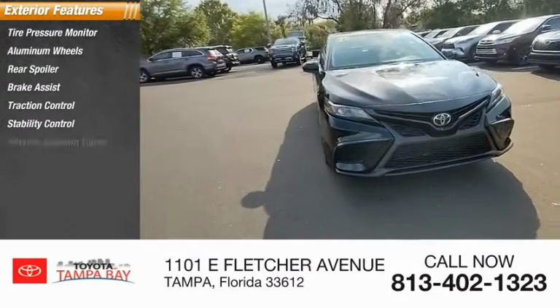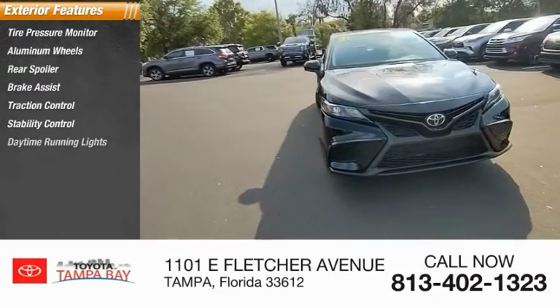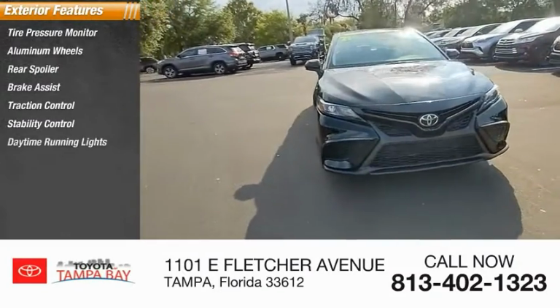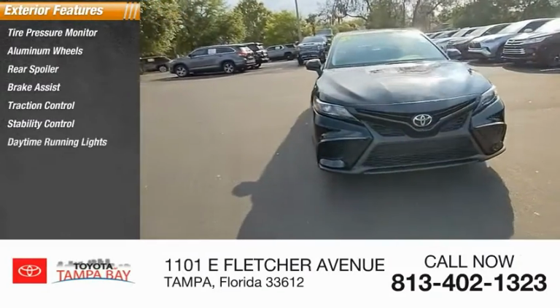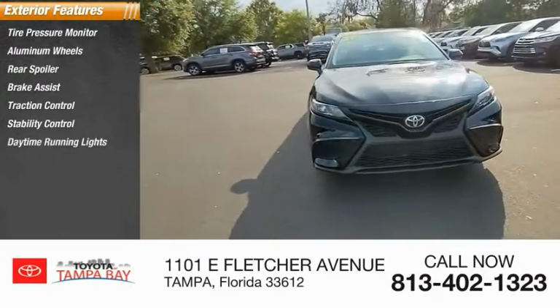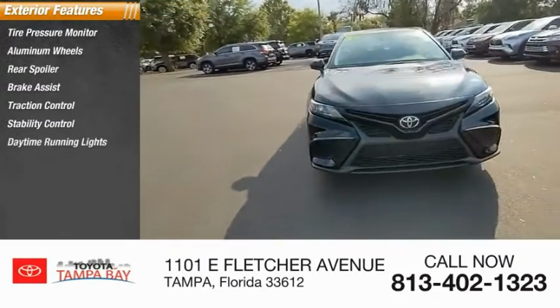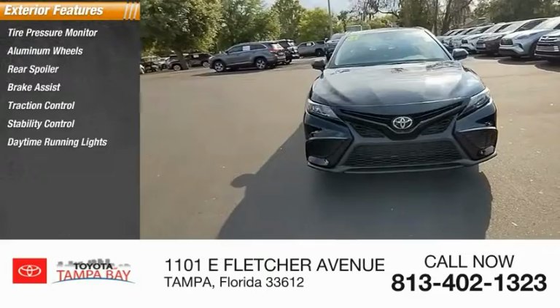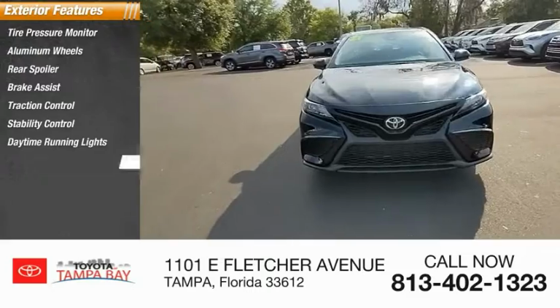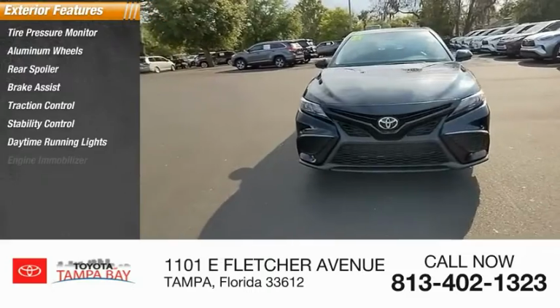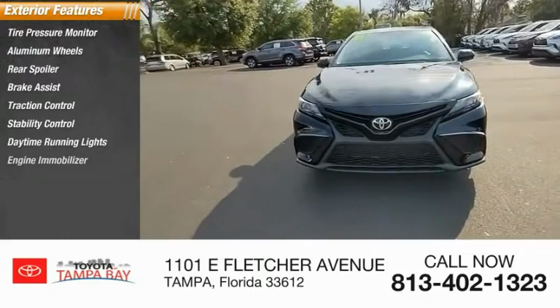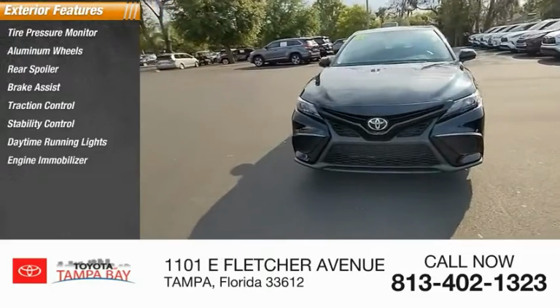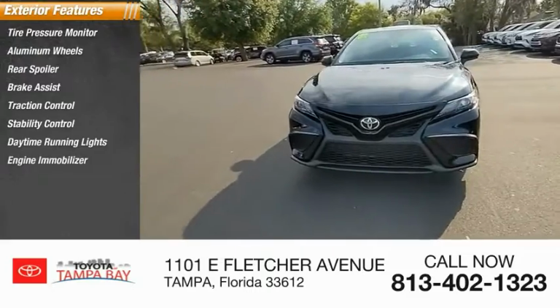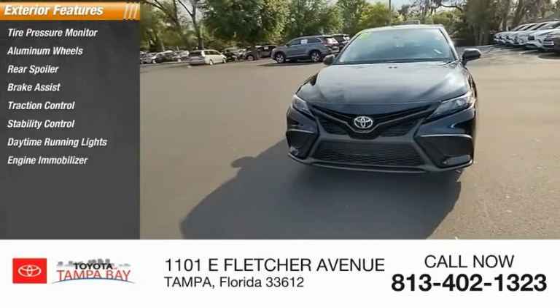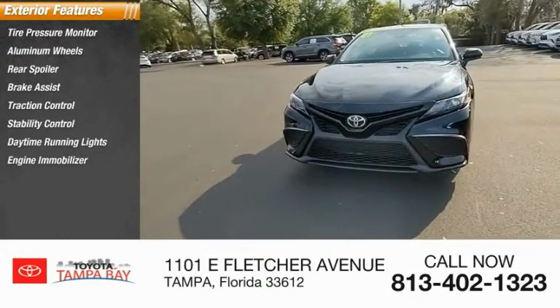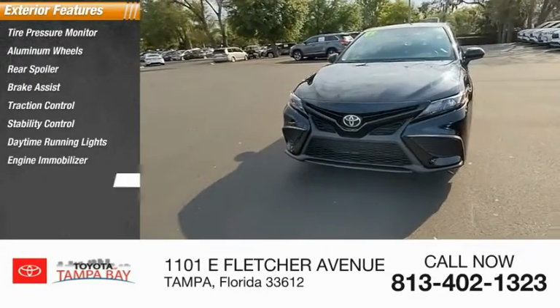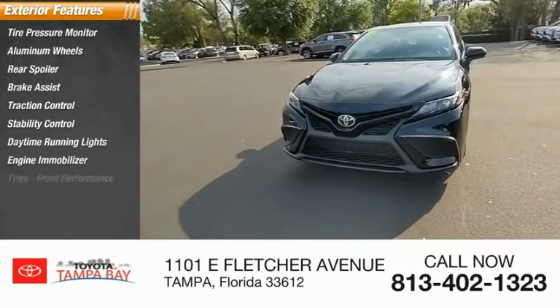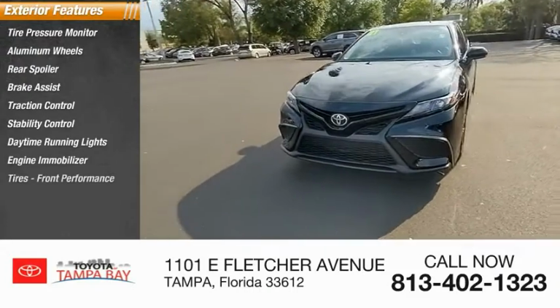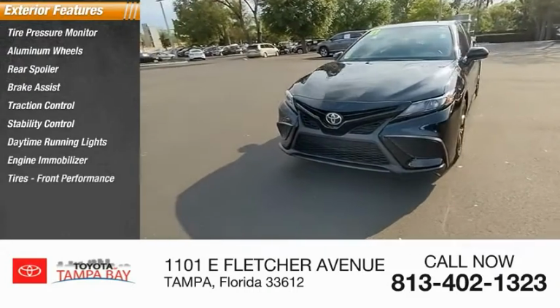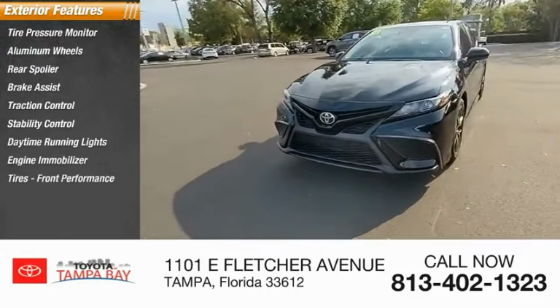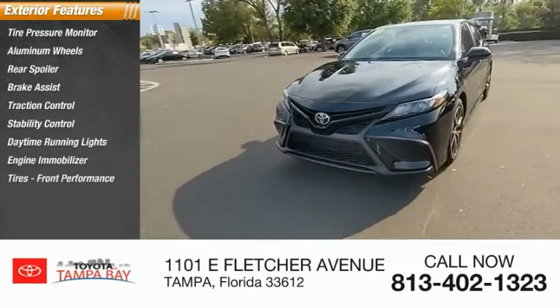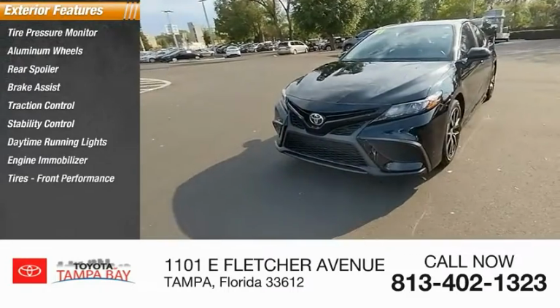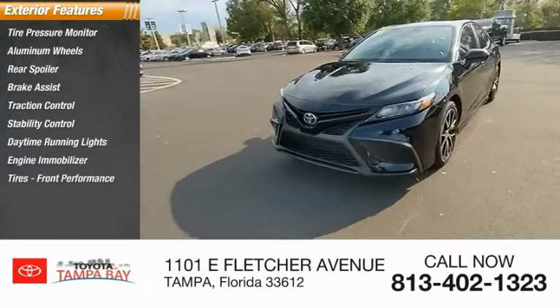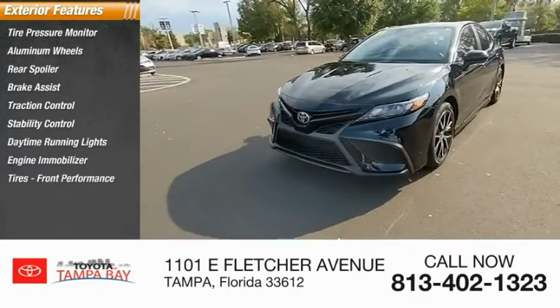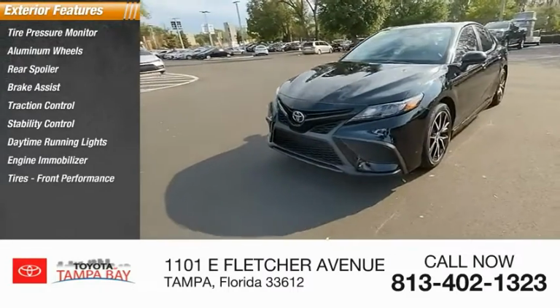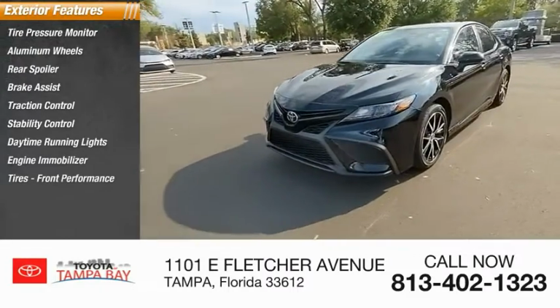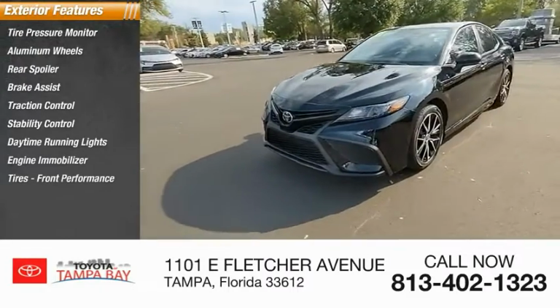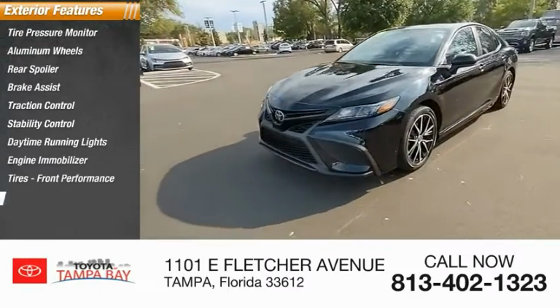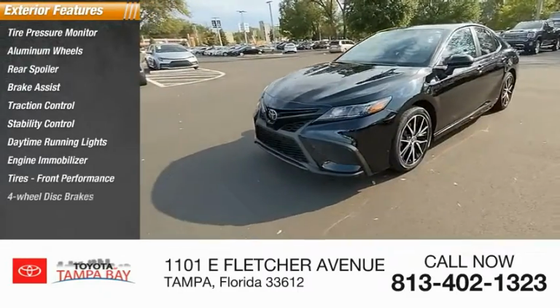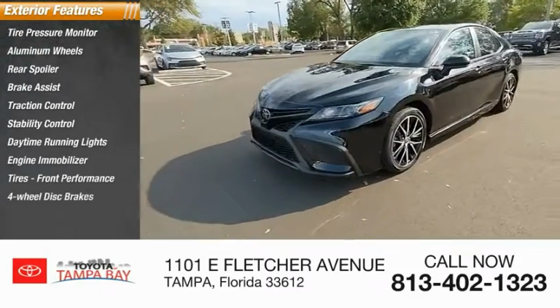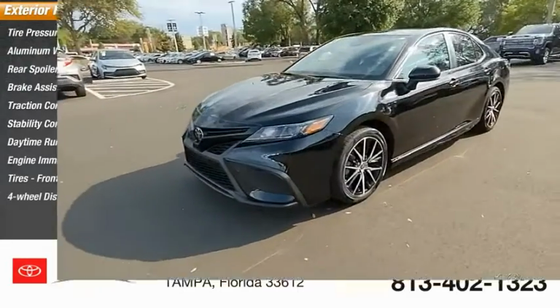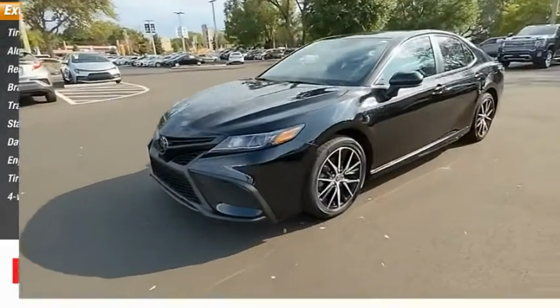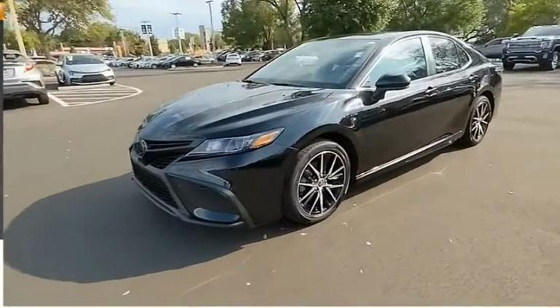Daytime running lights, engine immobilizer, tires, front performance, four-wheel disc brakes.